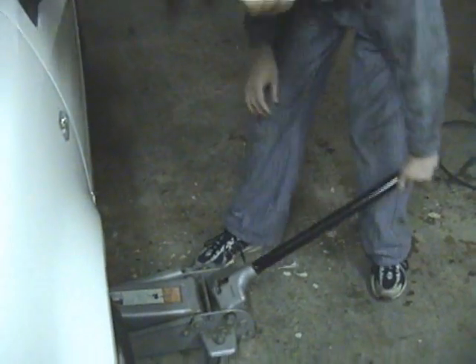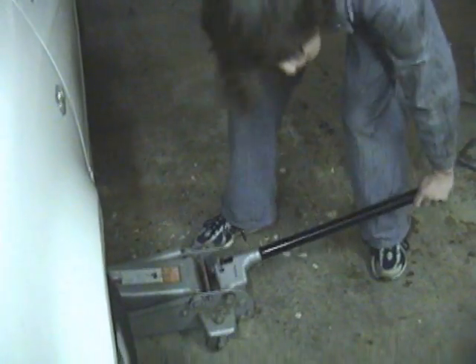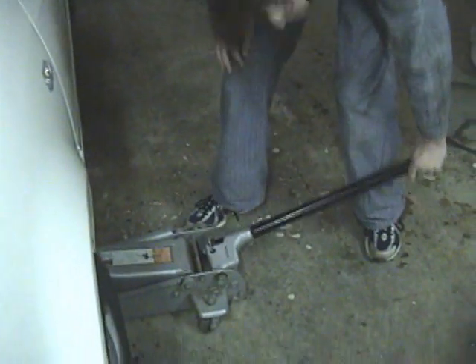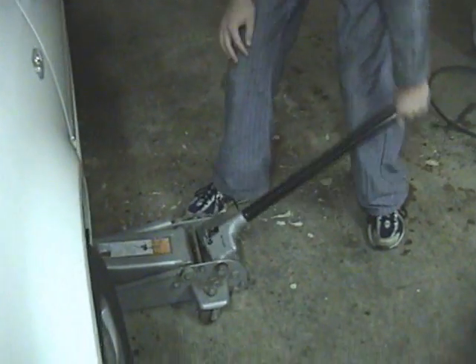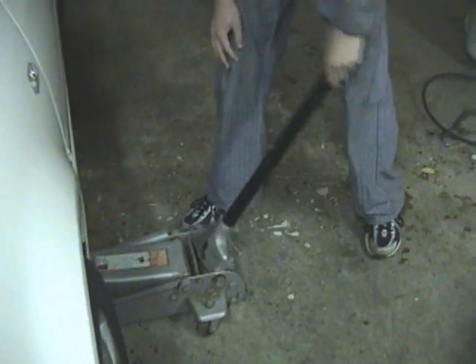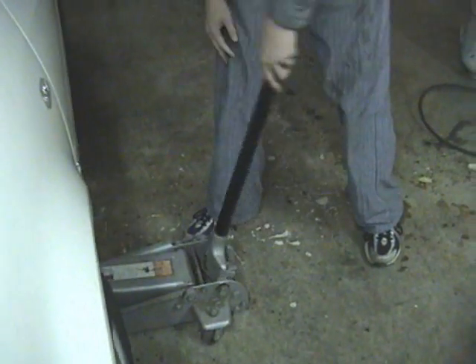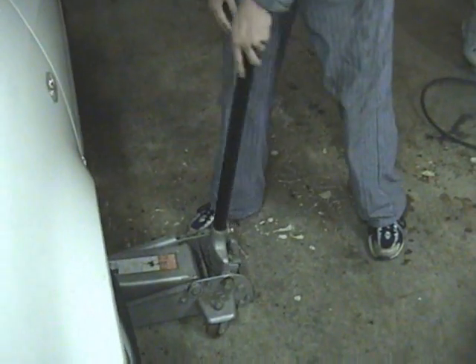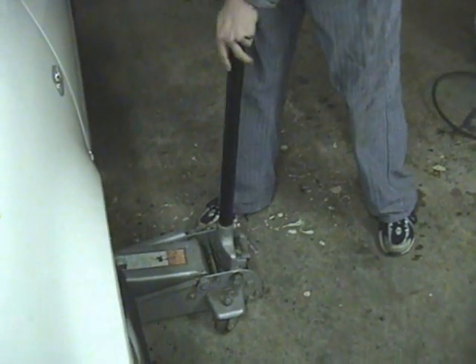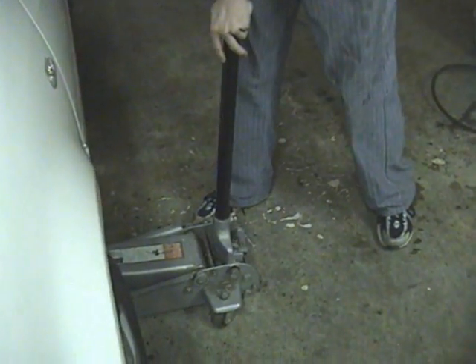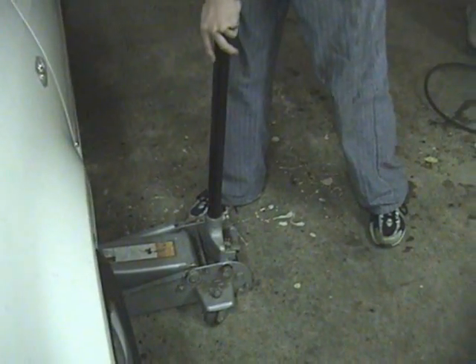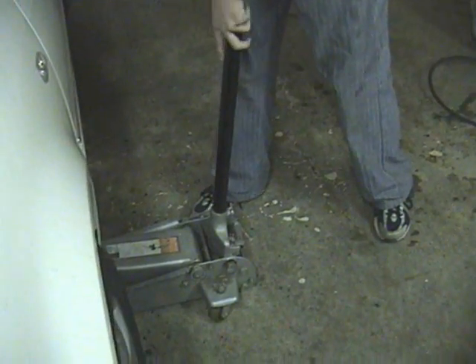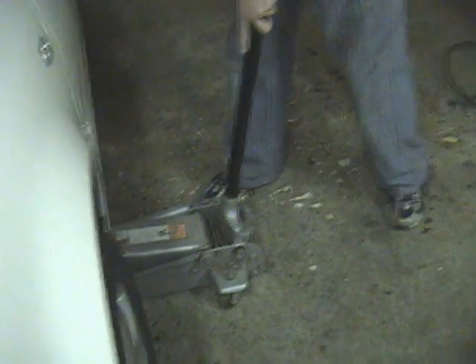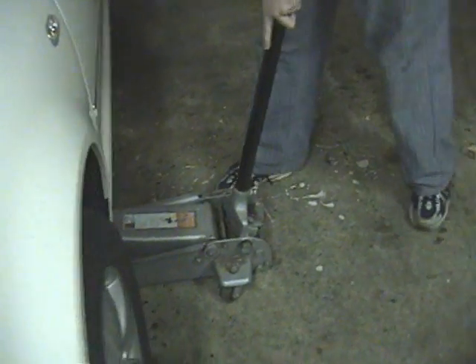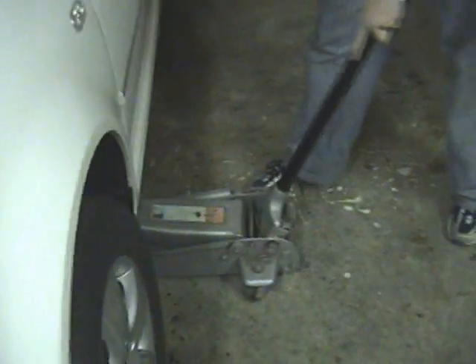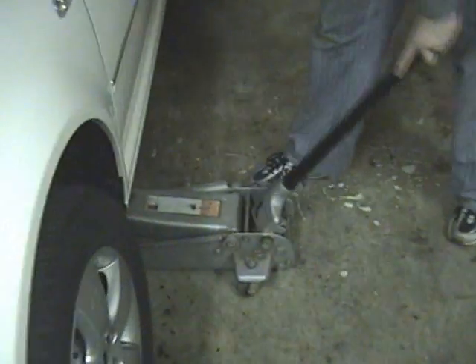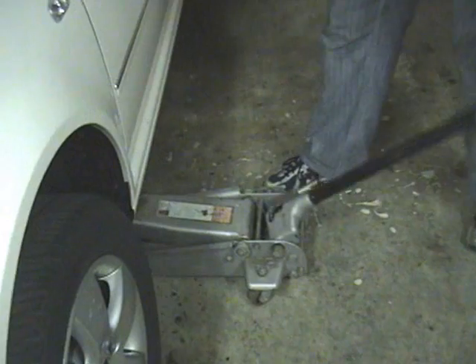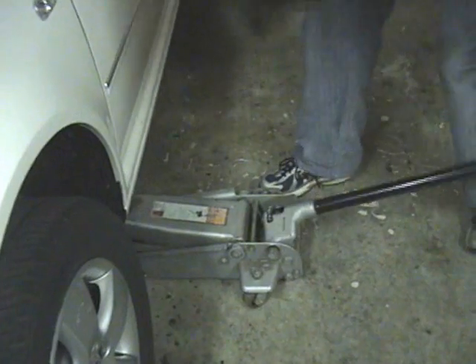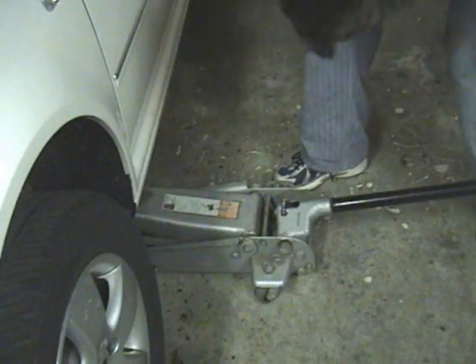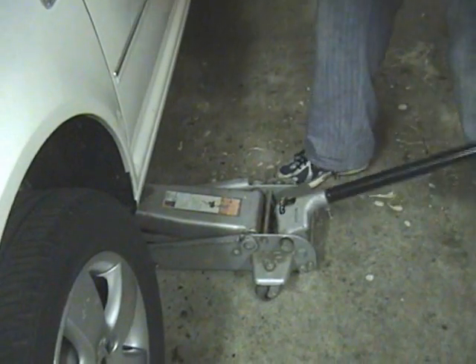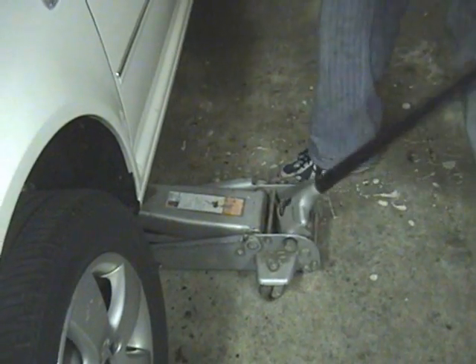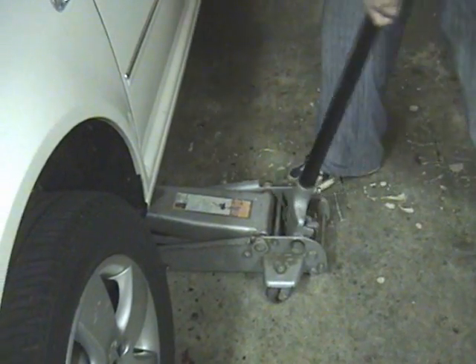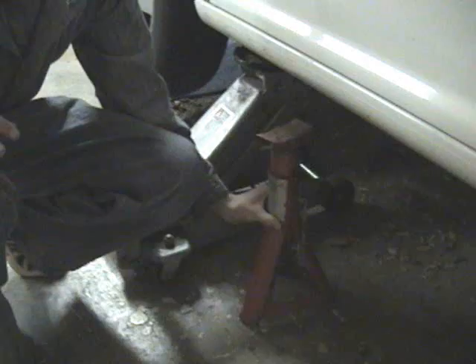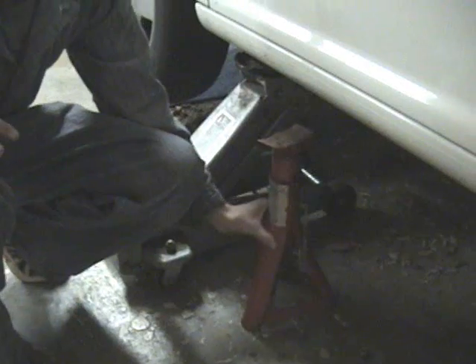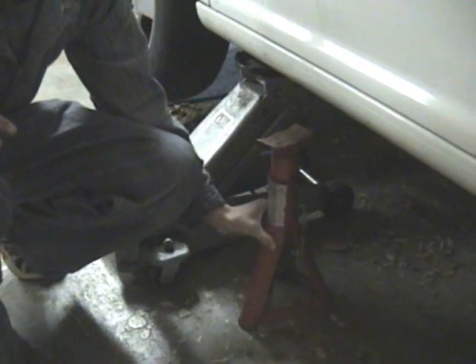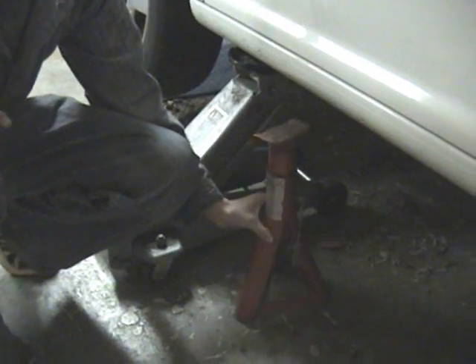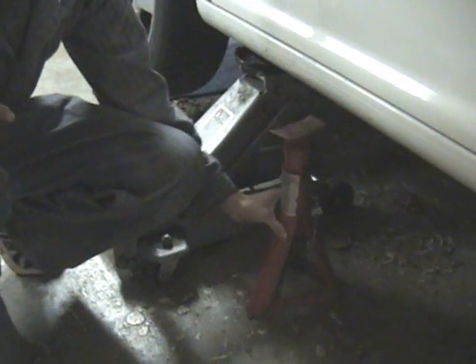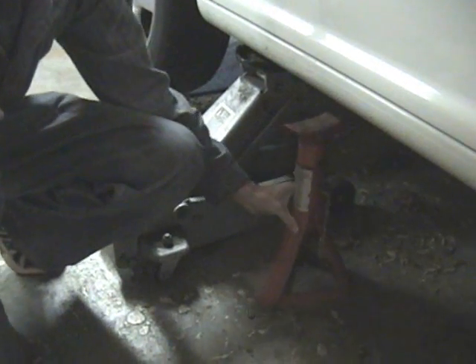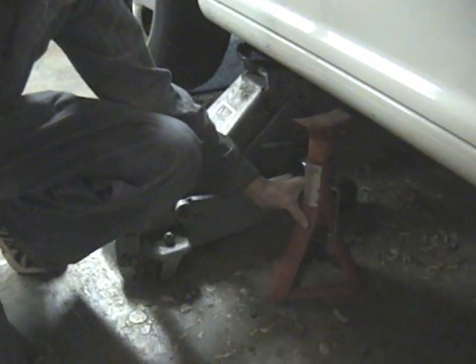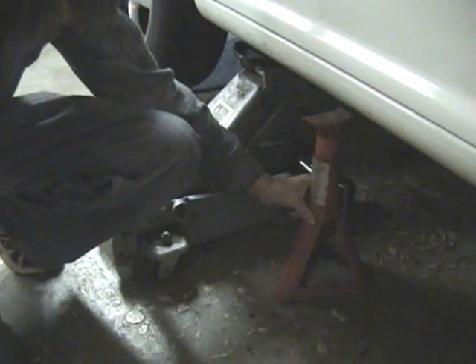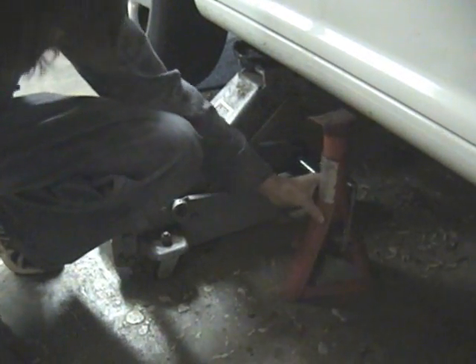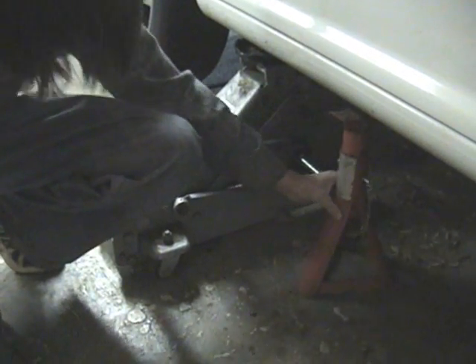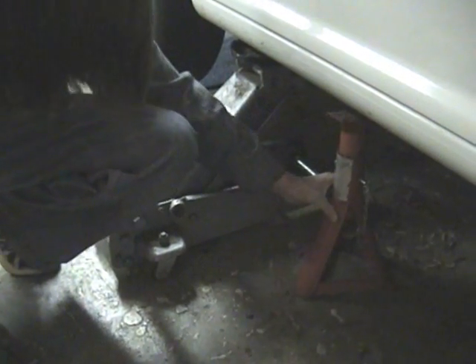Our heads are so big we have to jack up the car. Always use a jack stand.